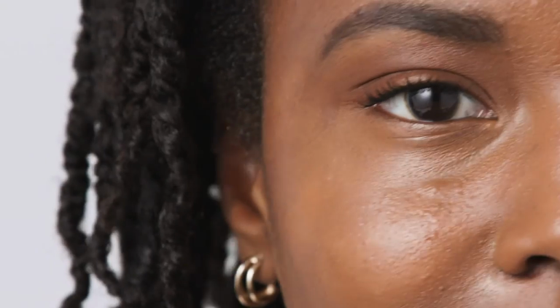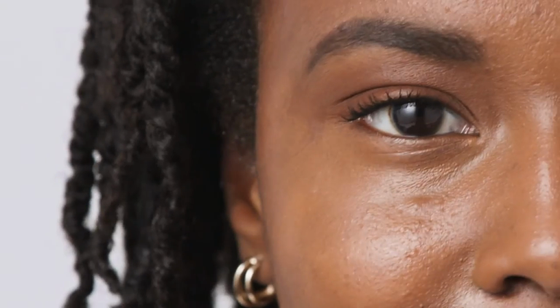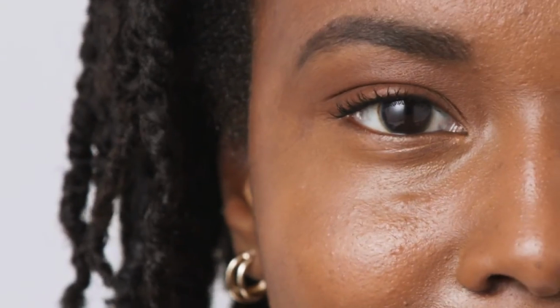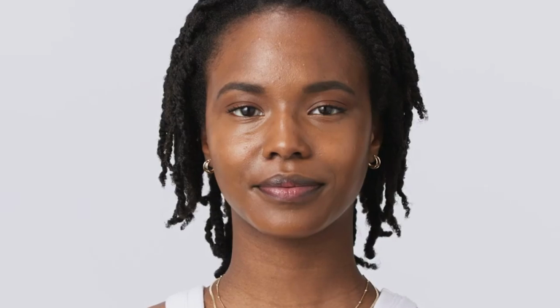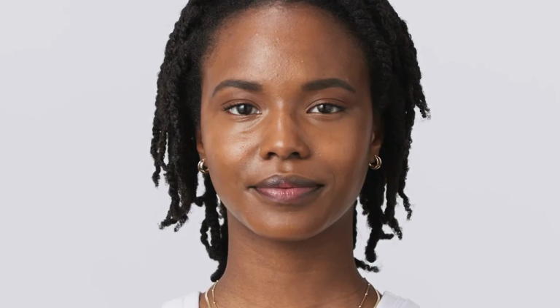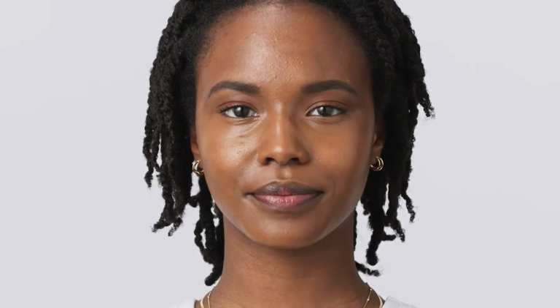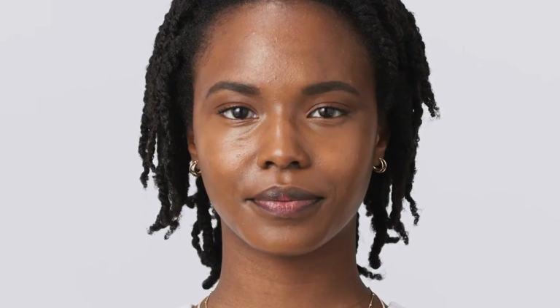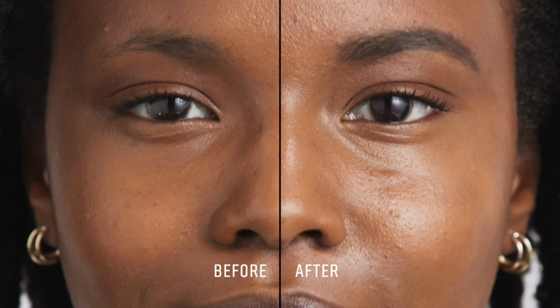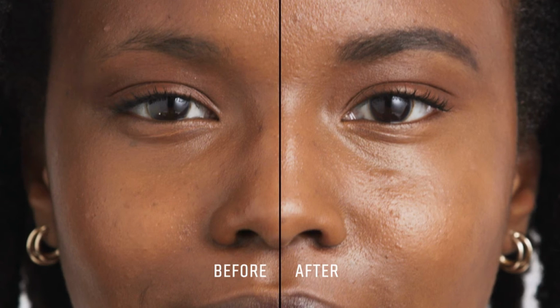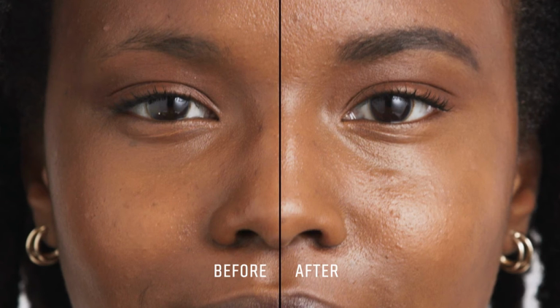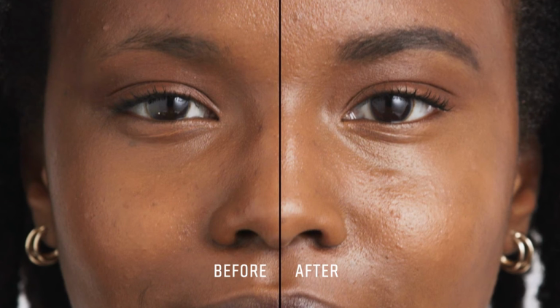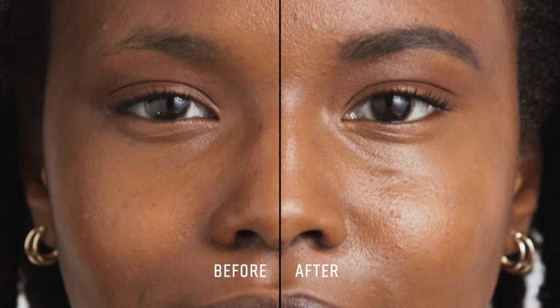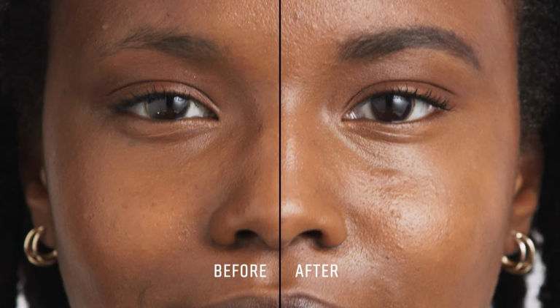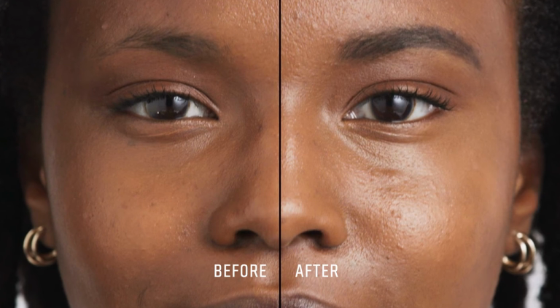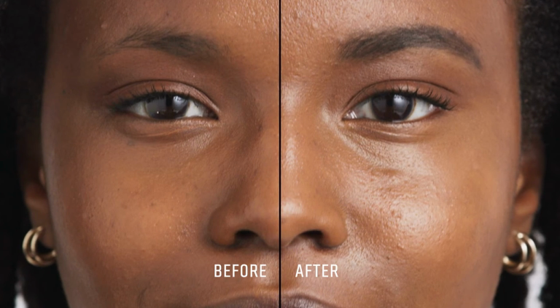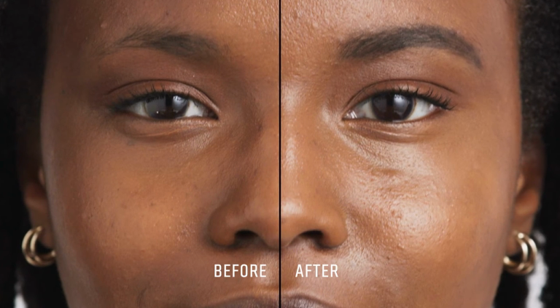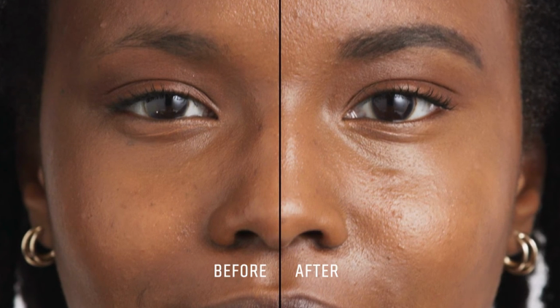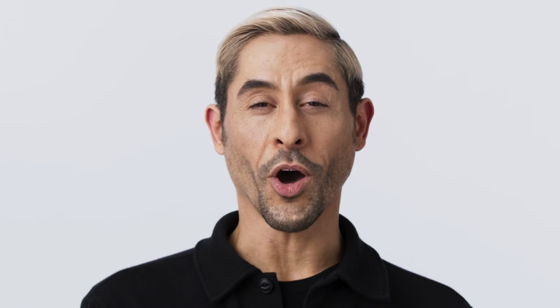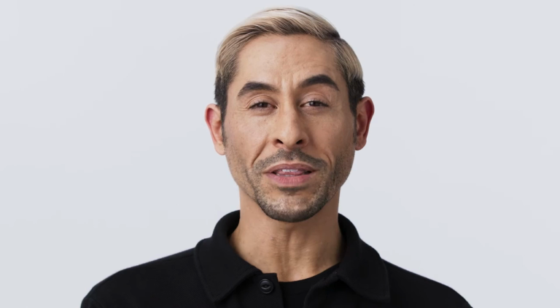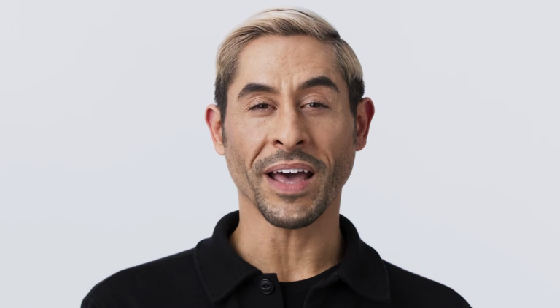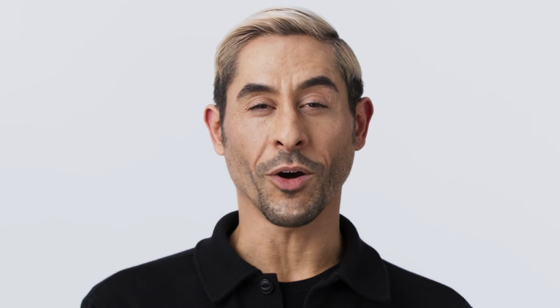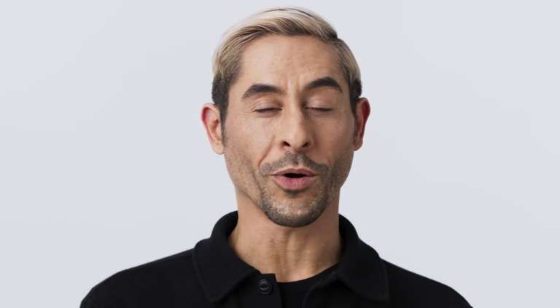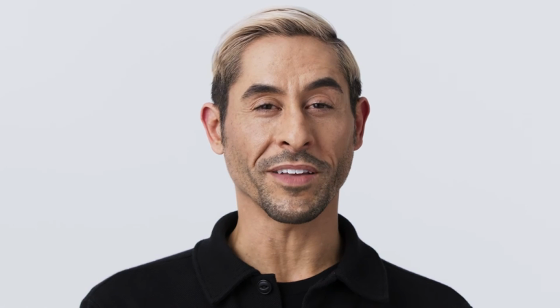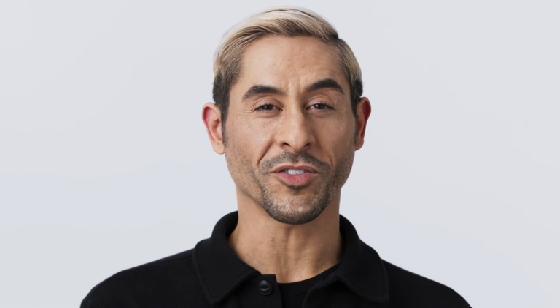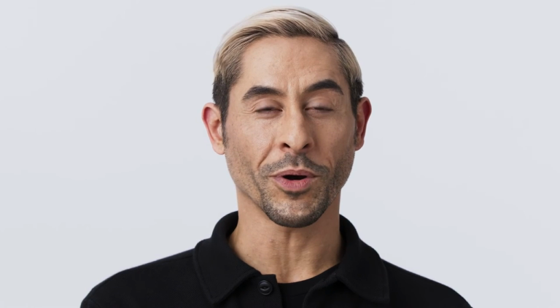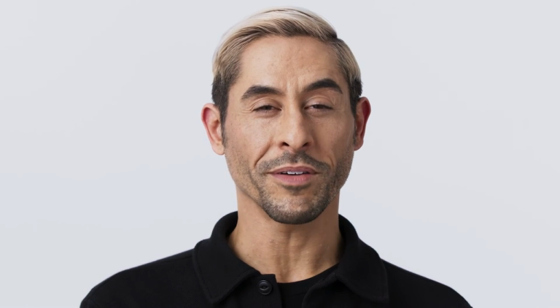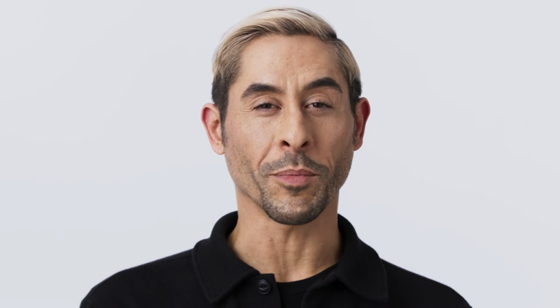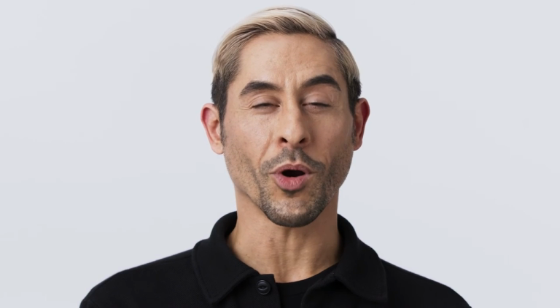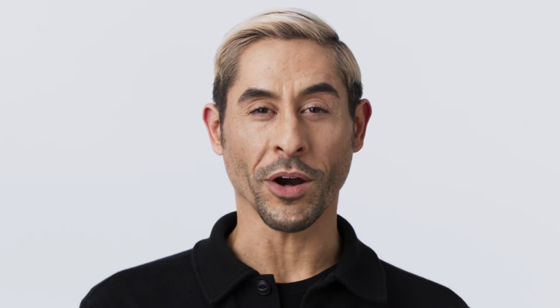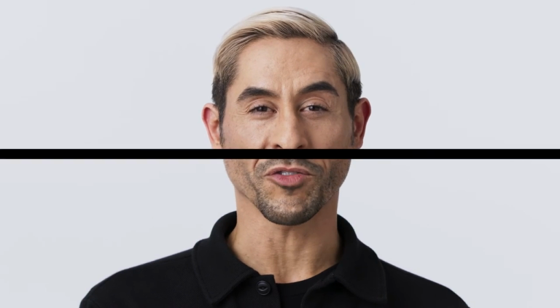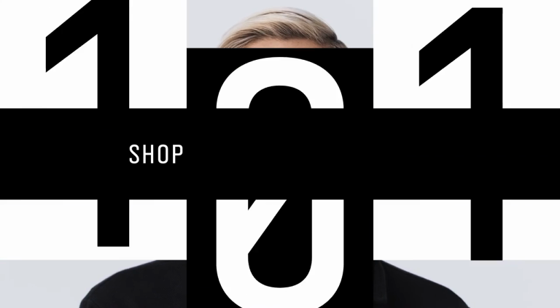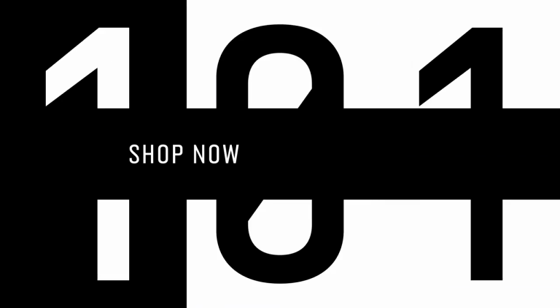Thanks for watching Artistry 101. Be sure to visit us online or in store for more Artistry tips.